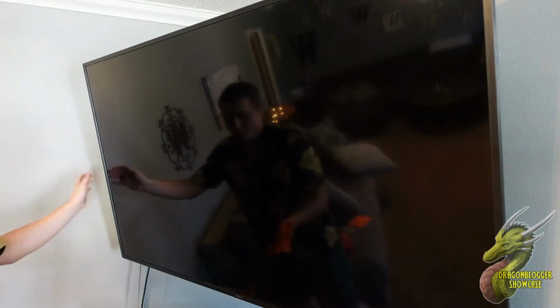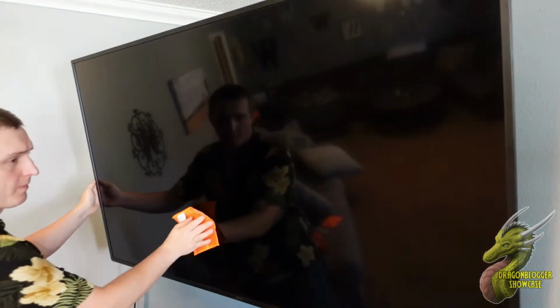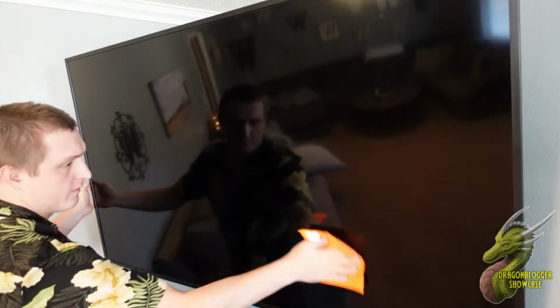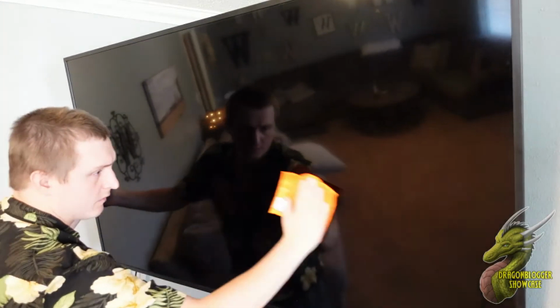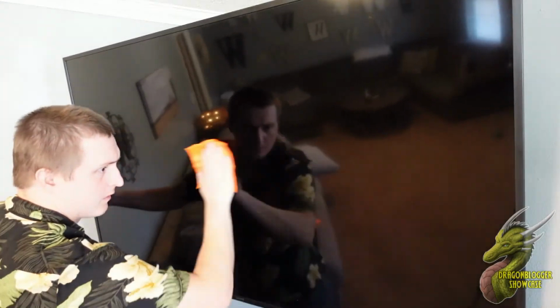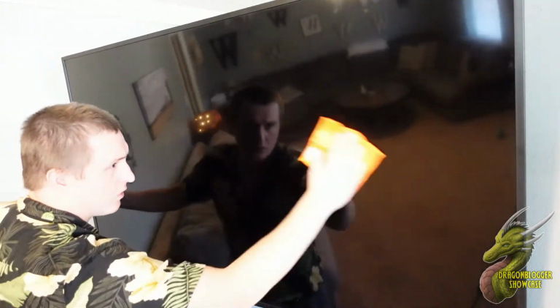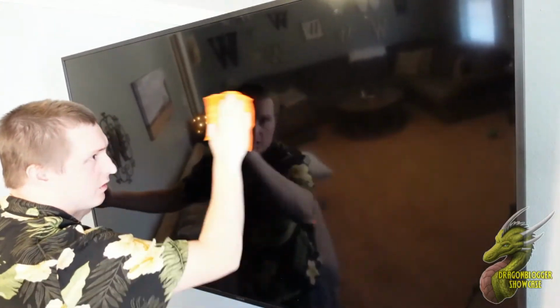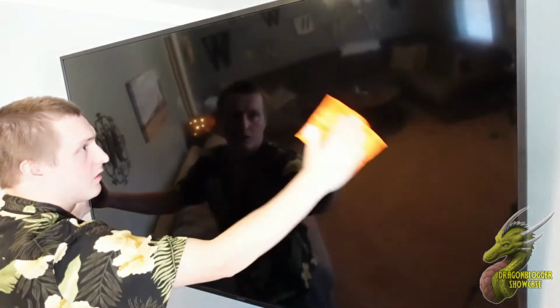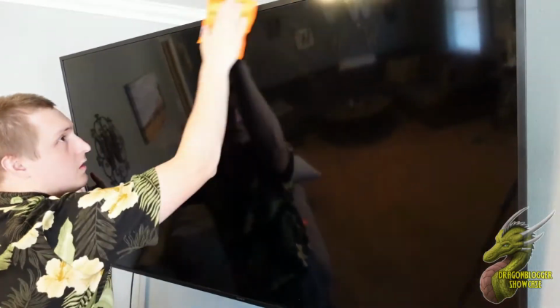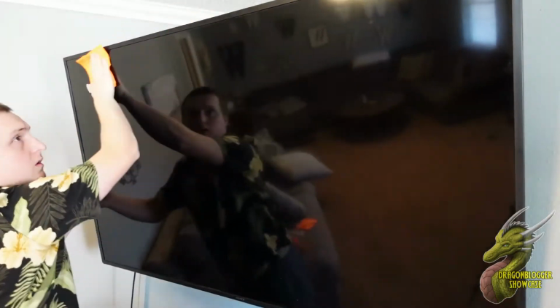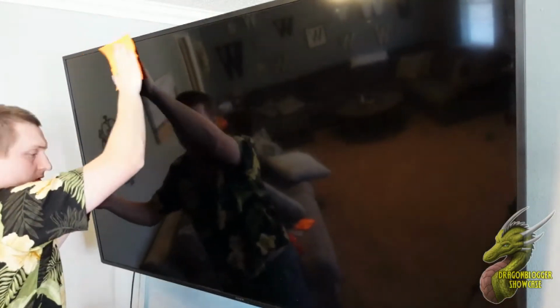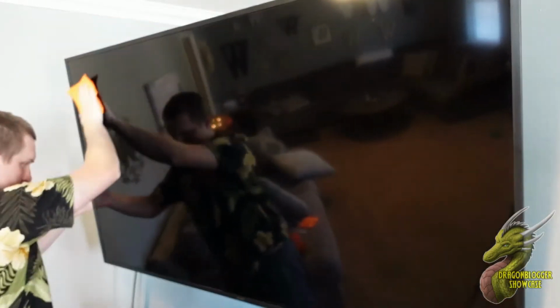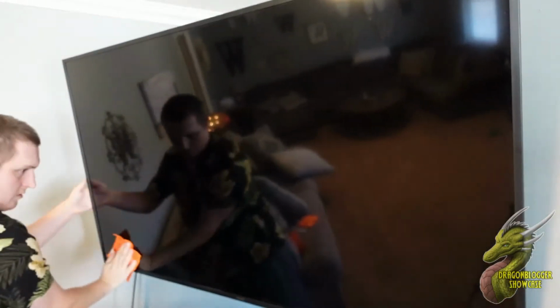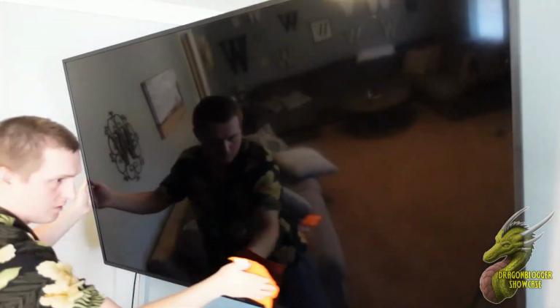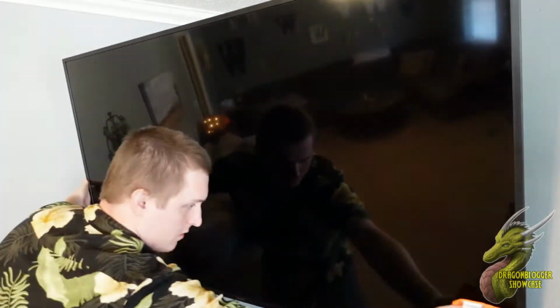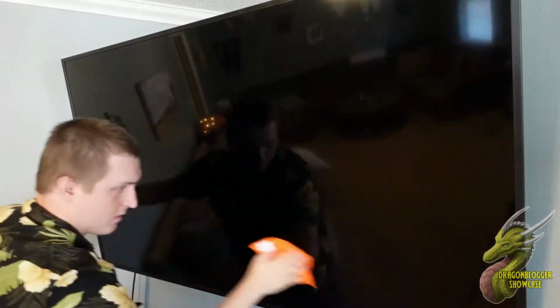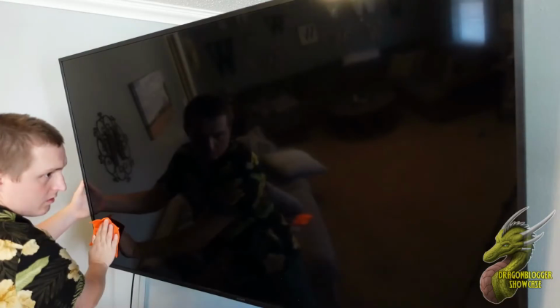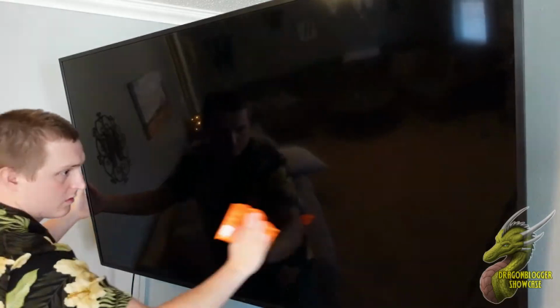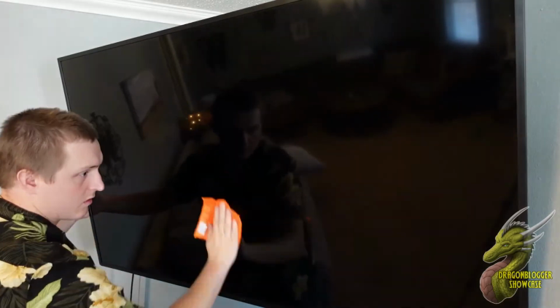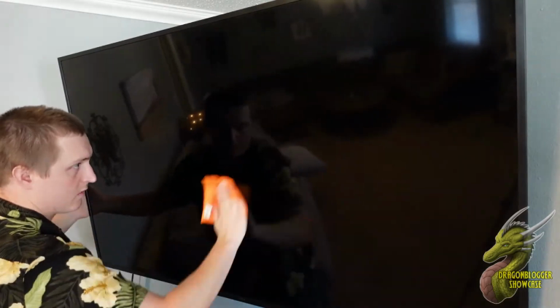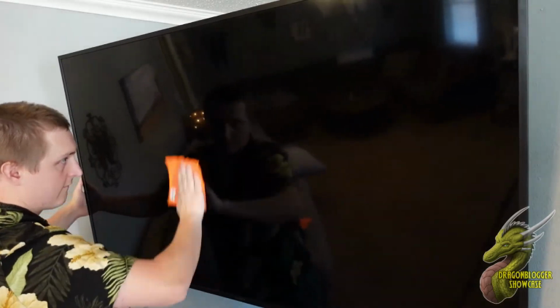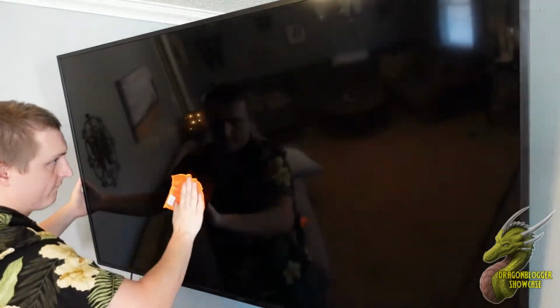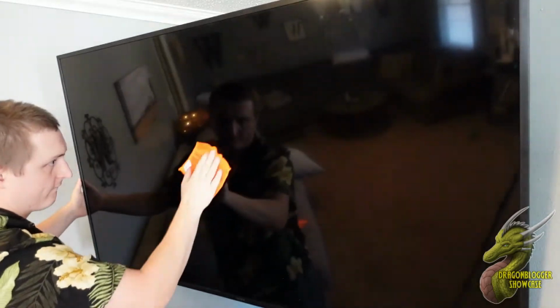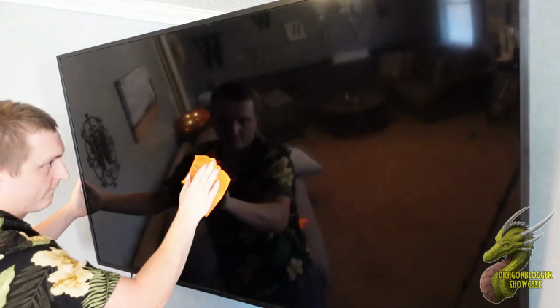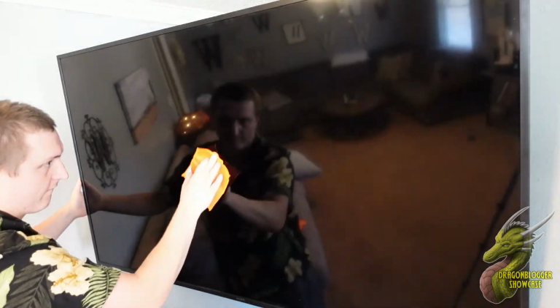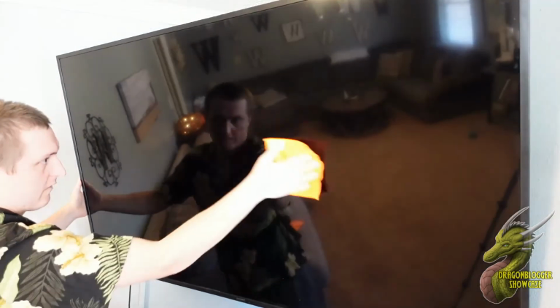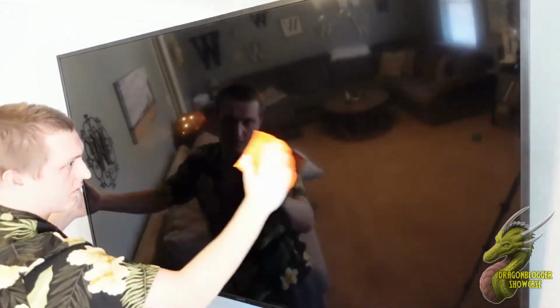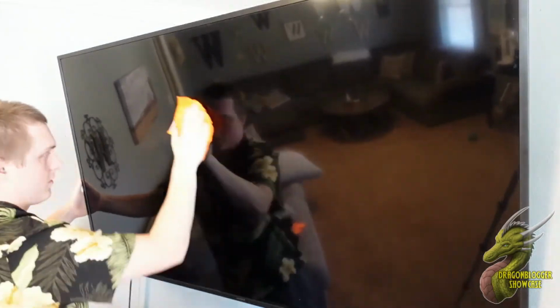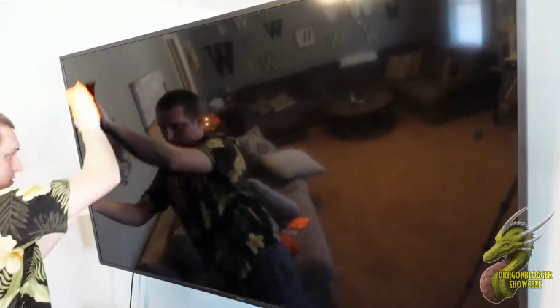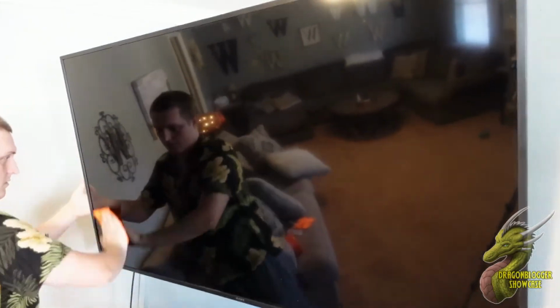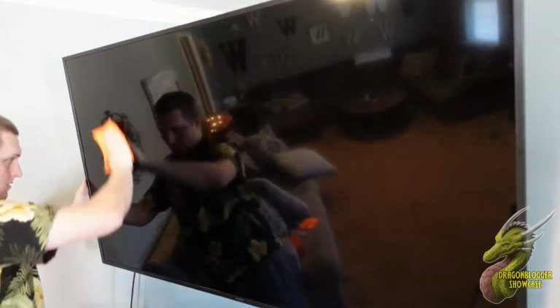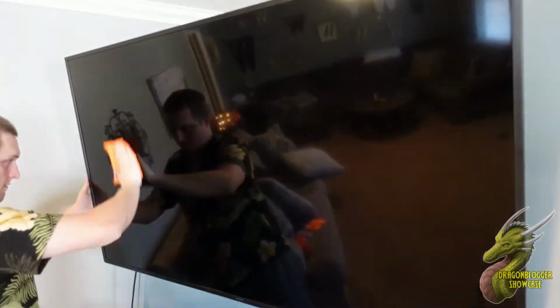We're just going to go ahead and speed through all of this. Once you get done wiping it down, flip the cloth over just to remove any streaks.